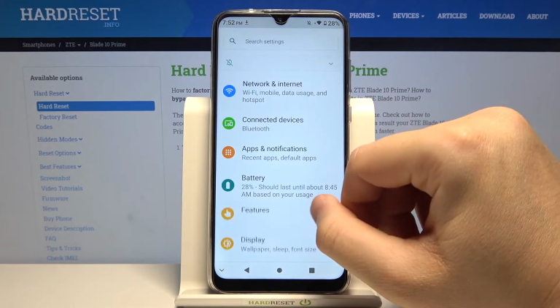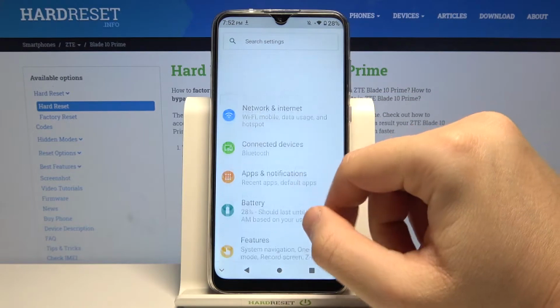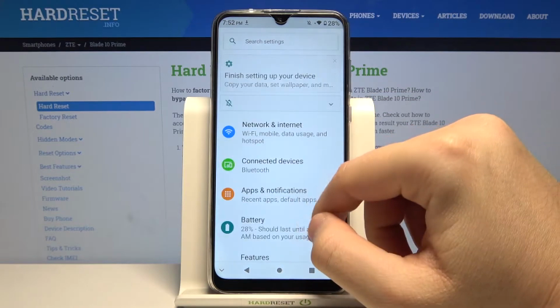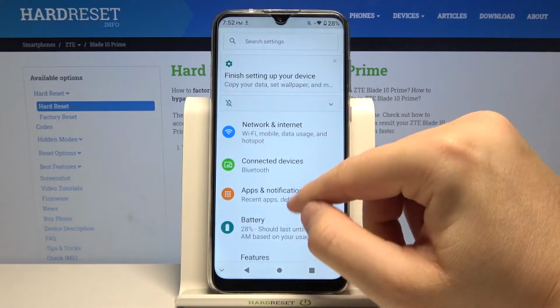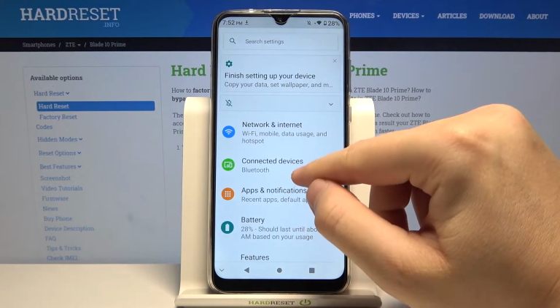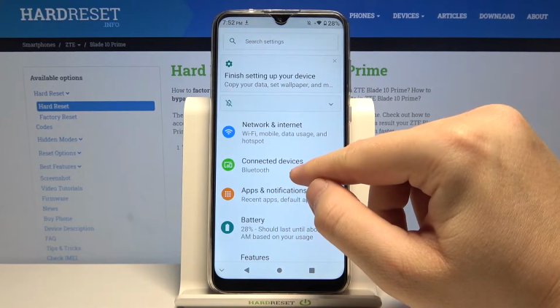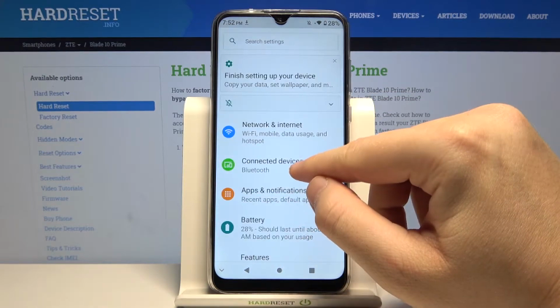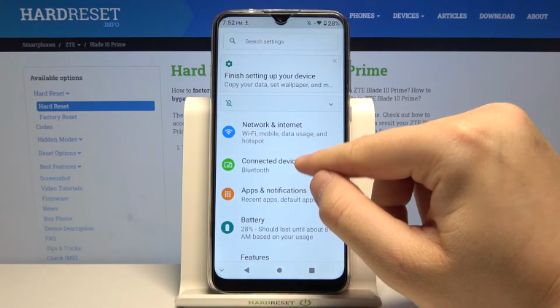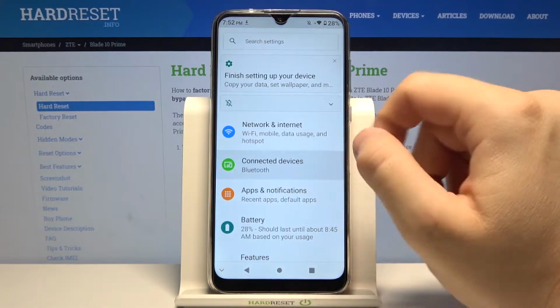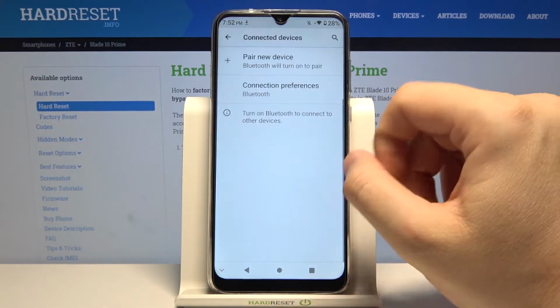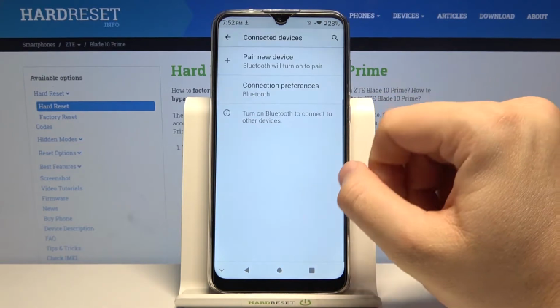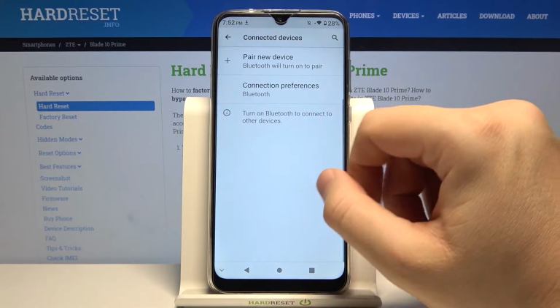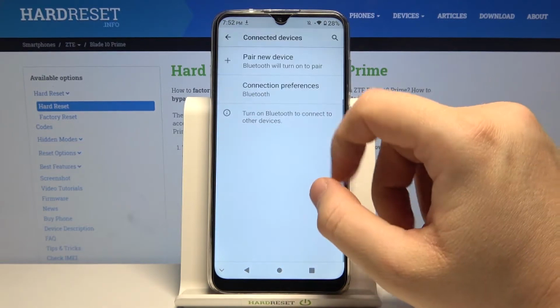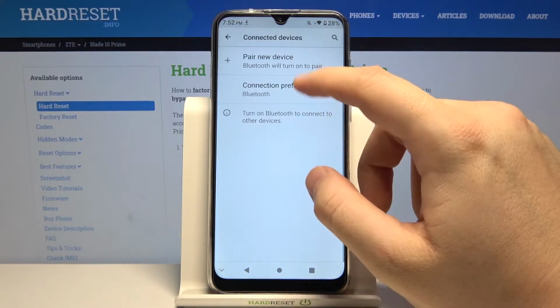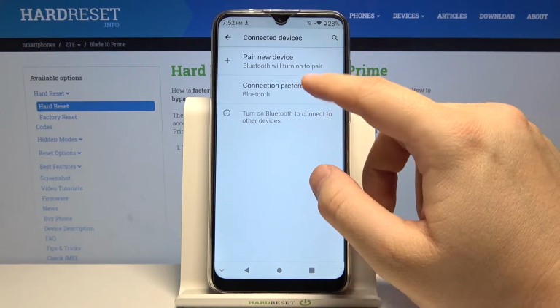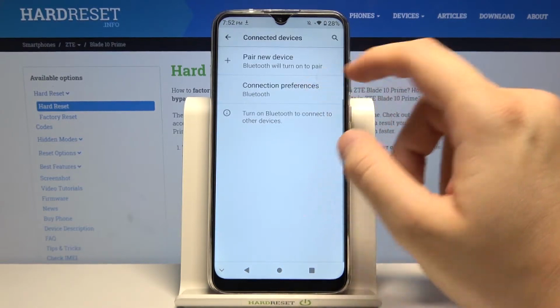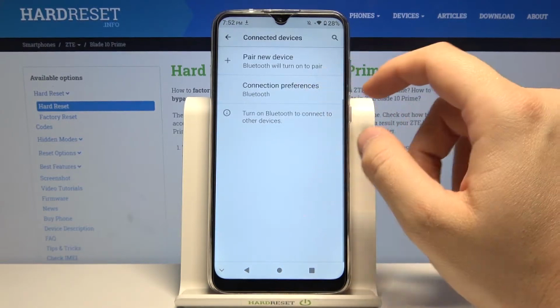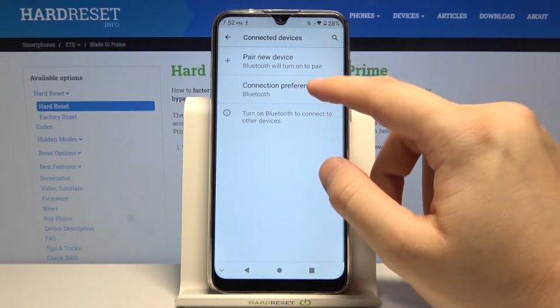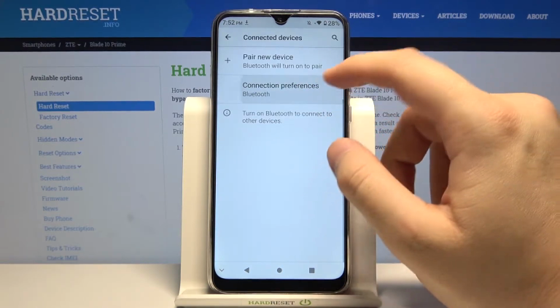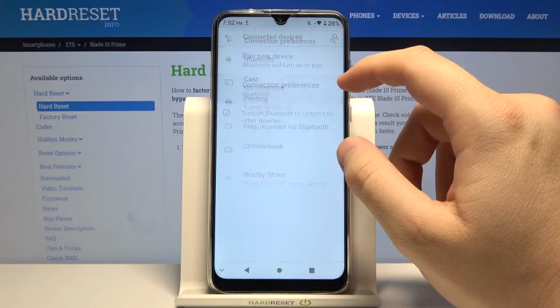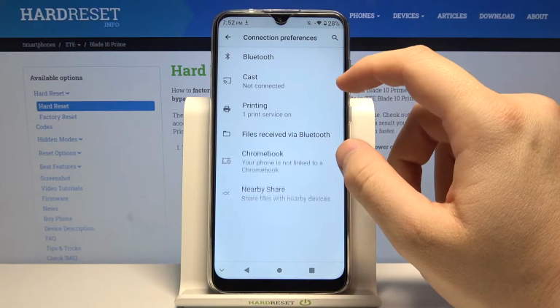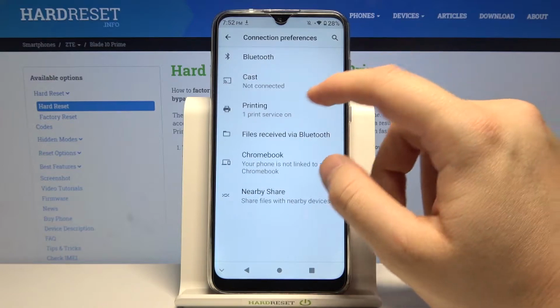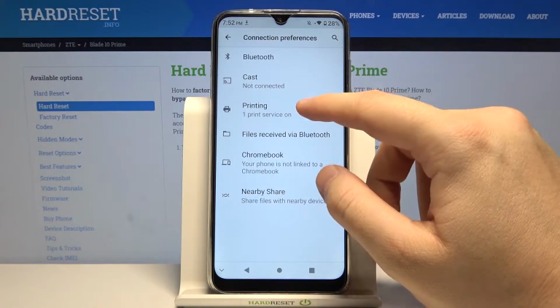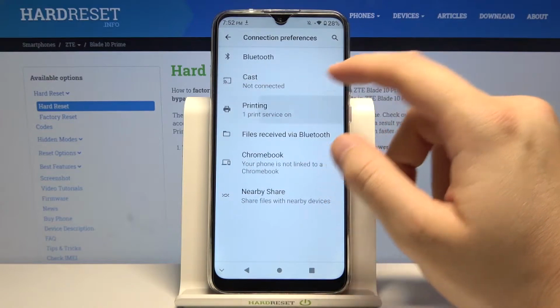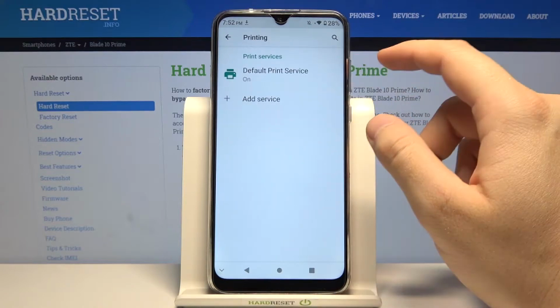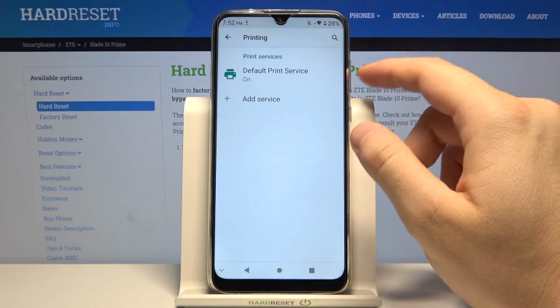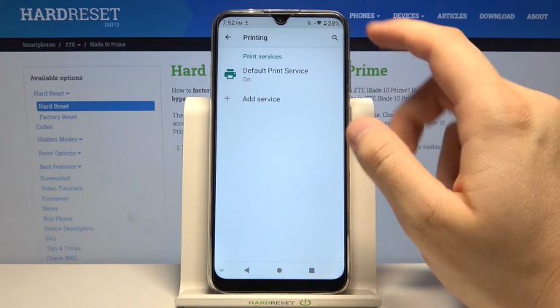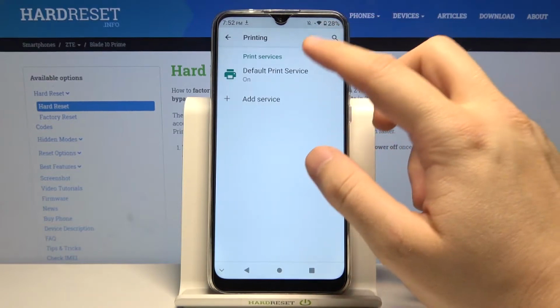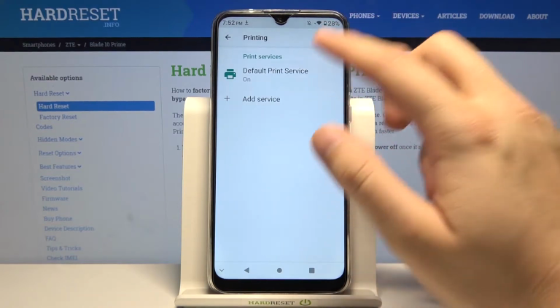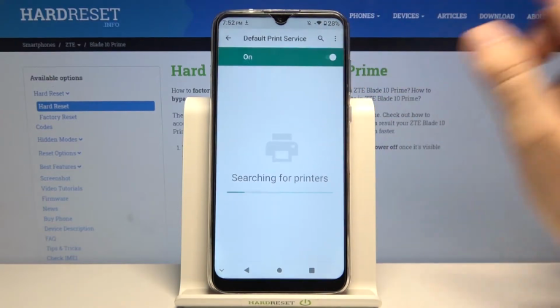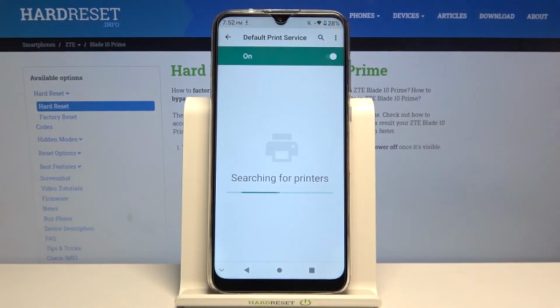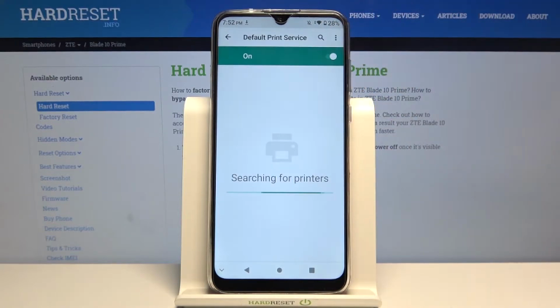Next you have to go to connected devices, tap on connection preferences, move to printing, and use the default print service.